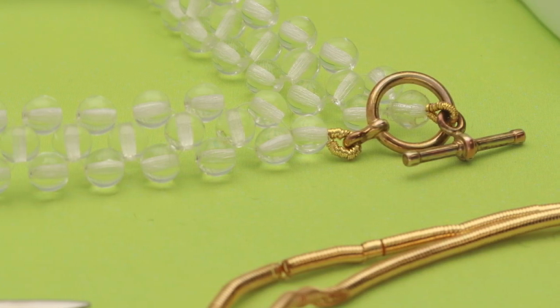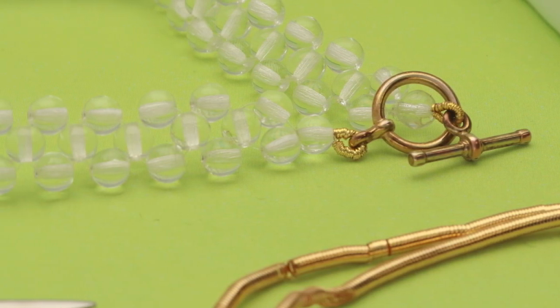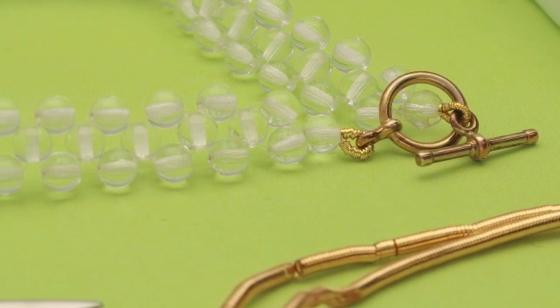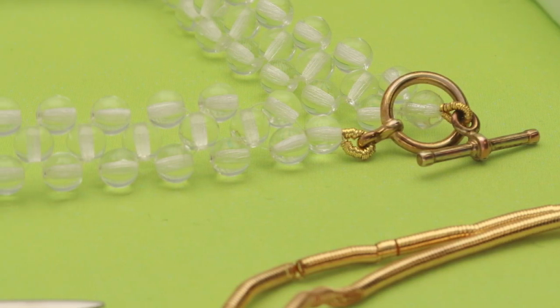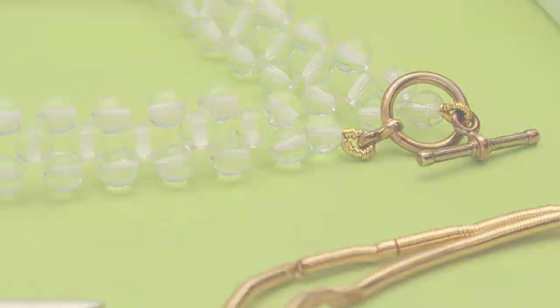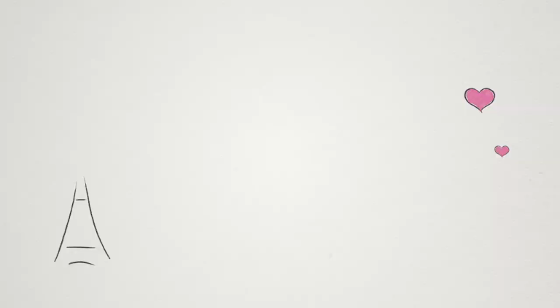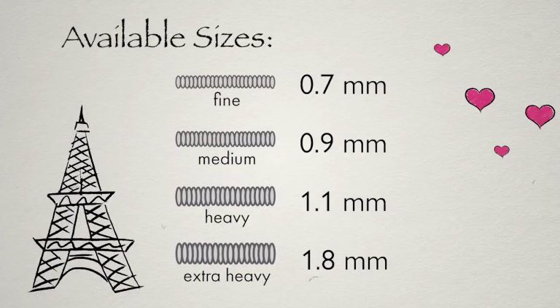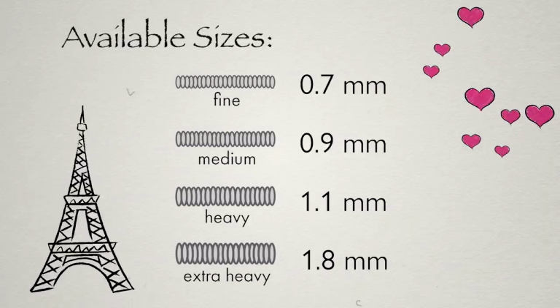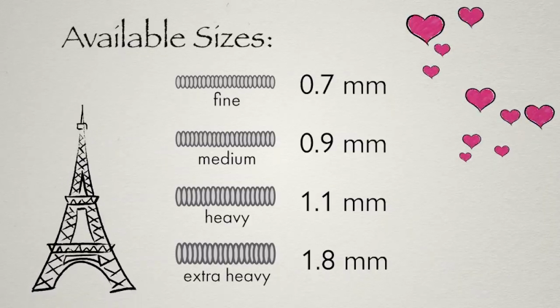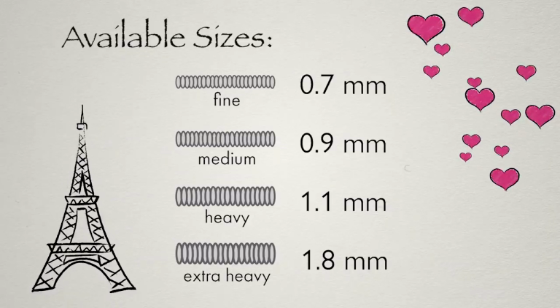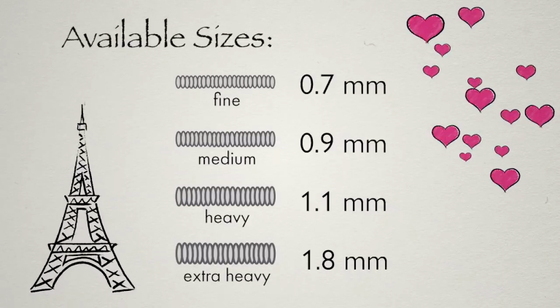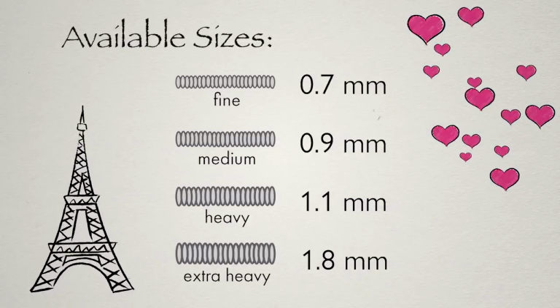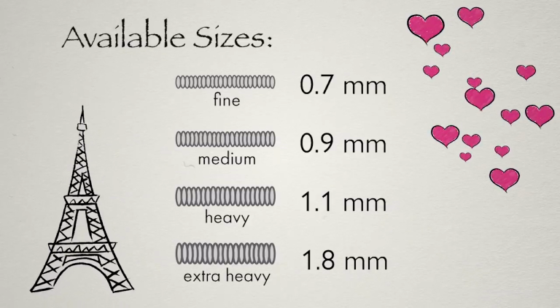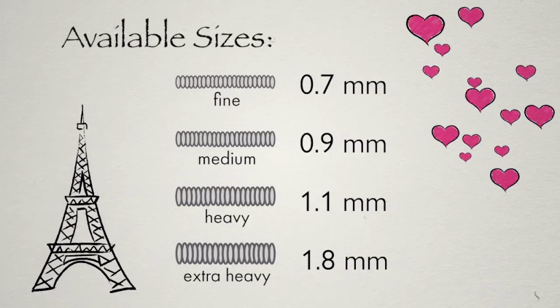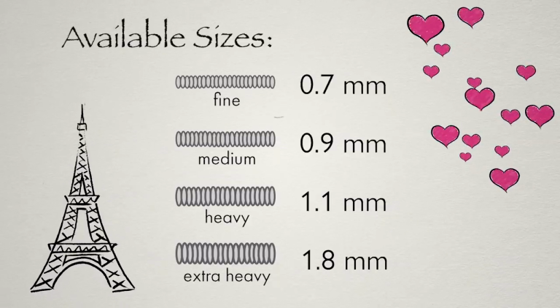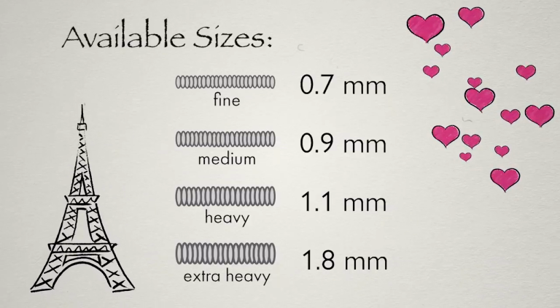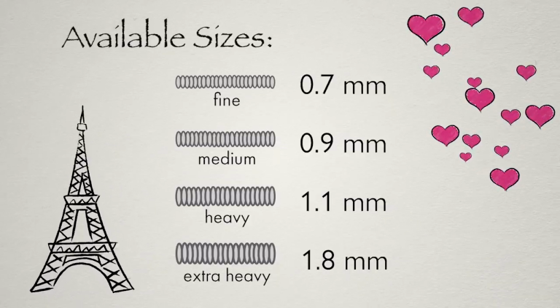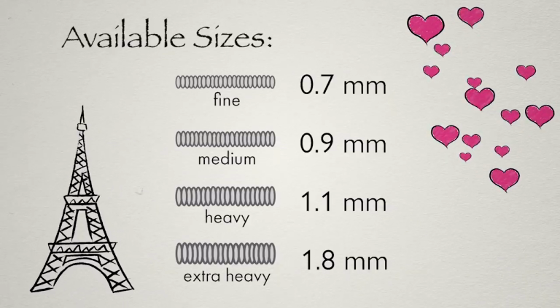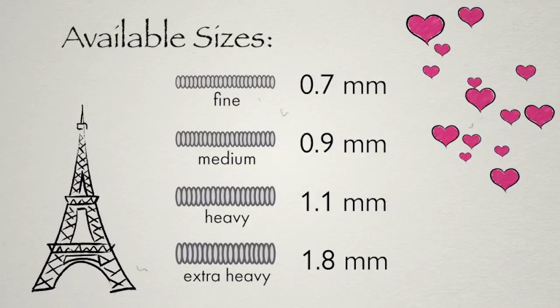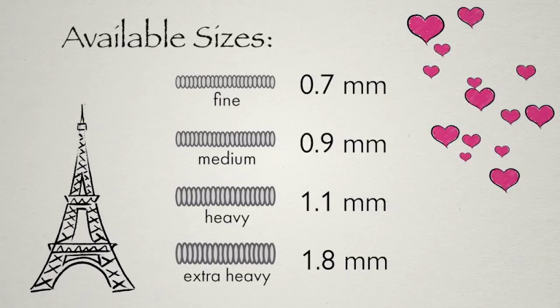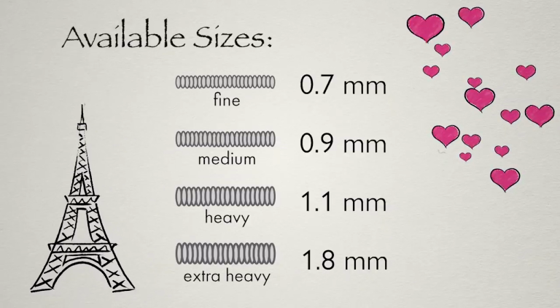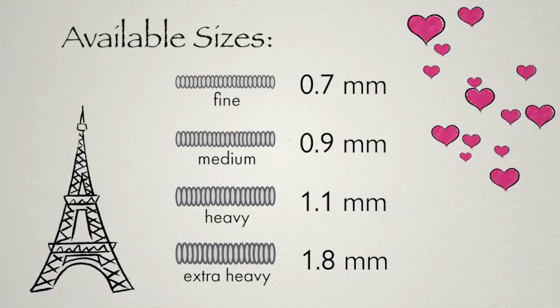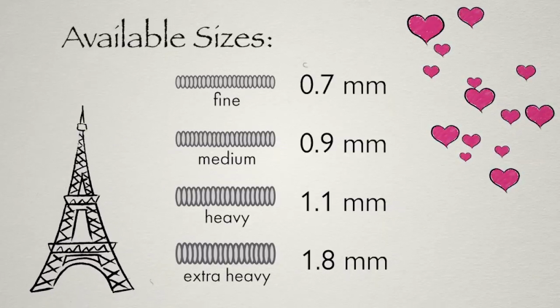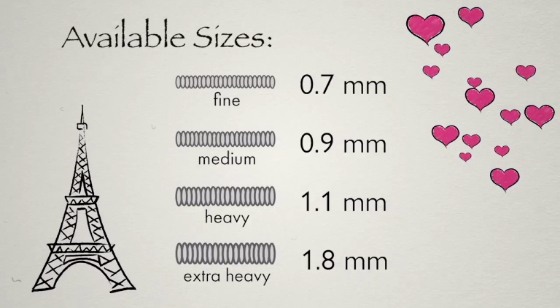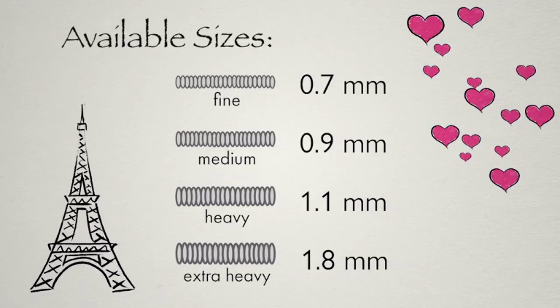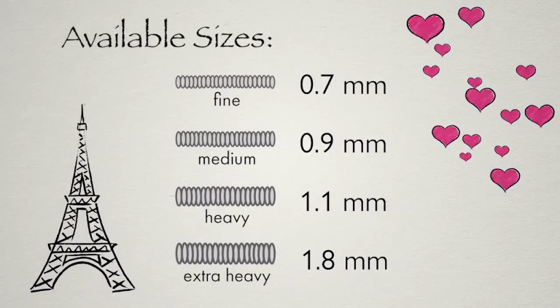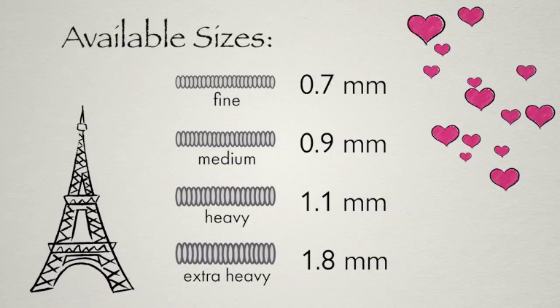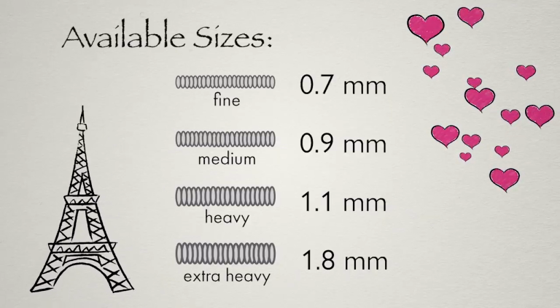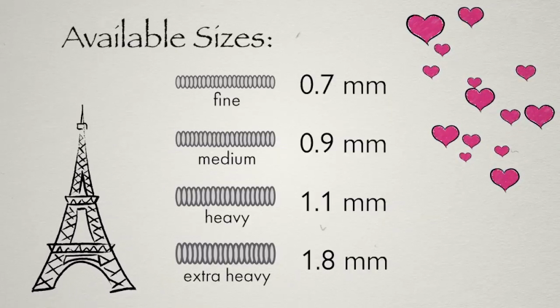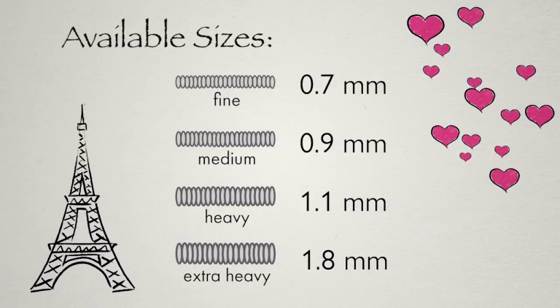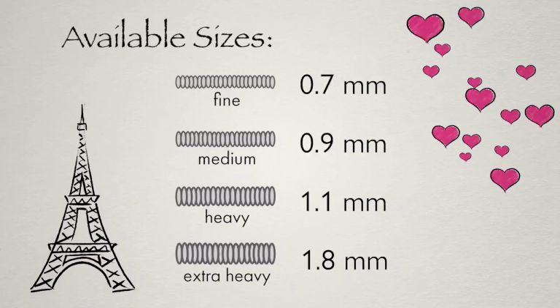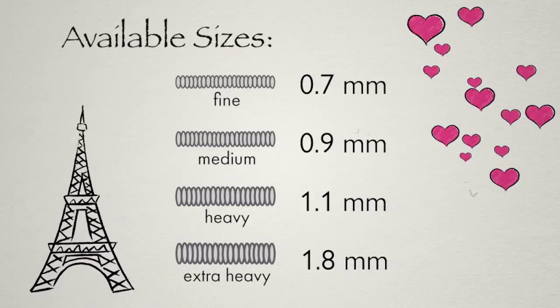There are several size options to choose from: fine, medium, heavy, and extra heavy.